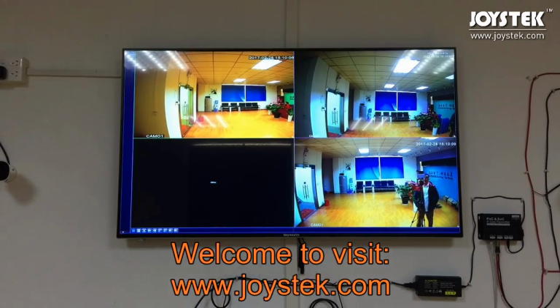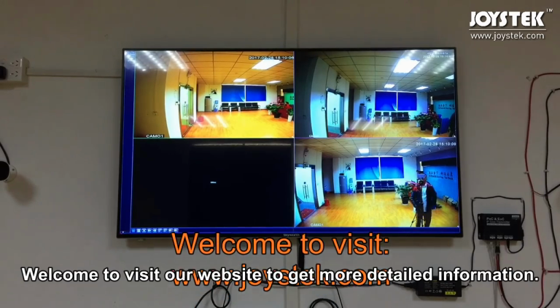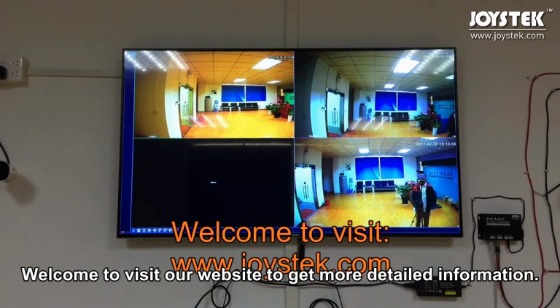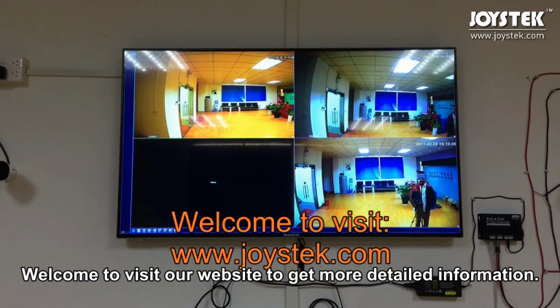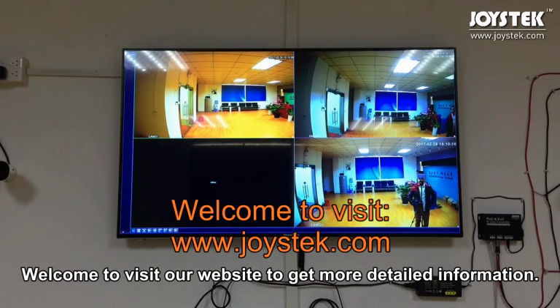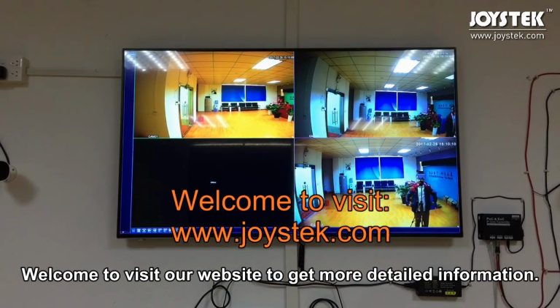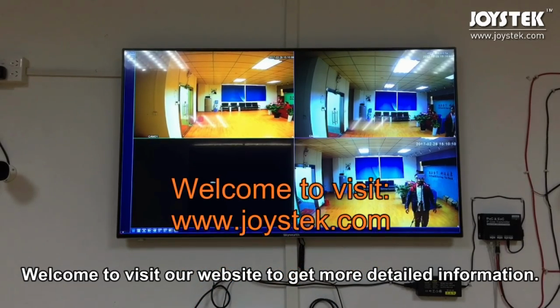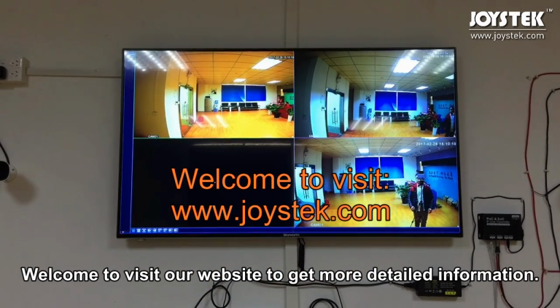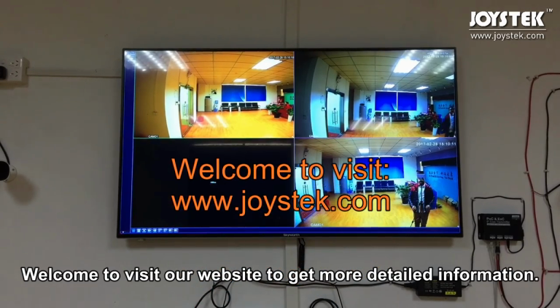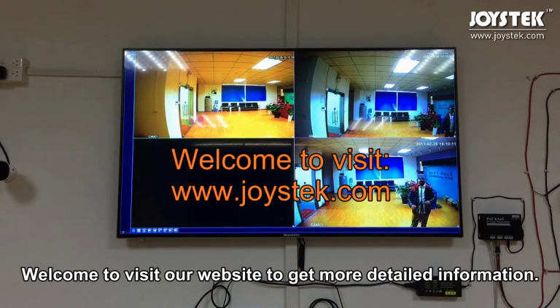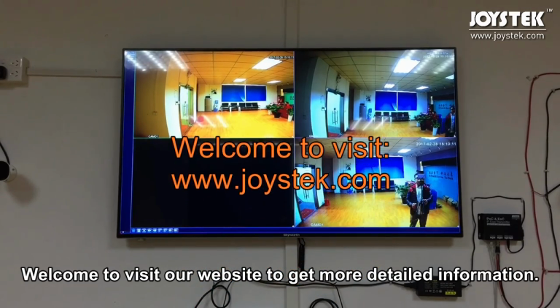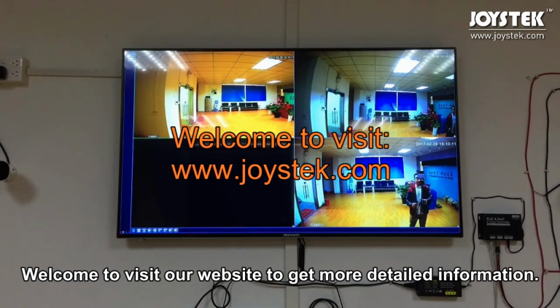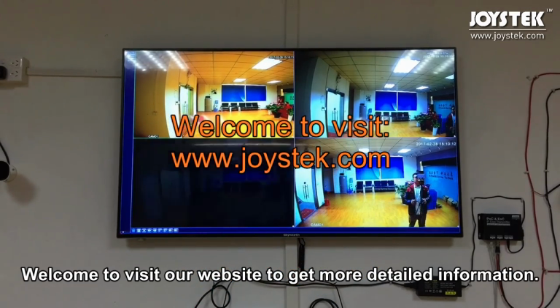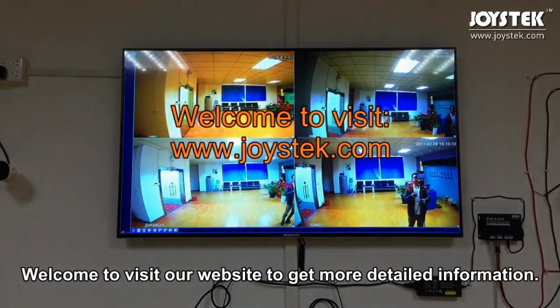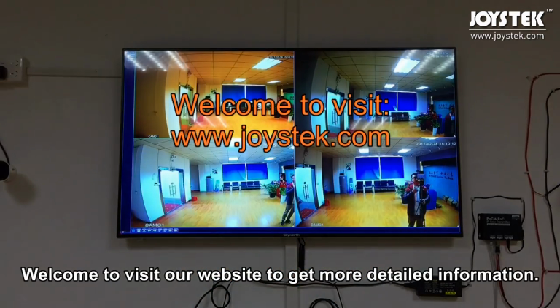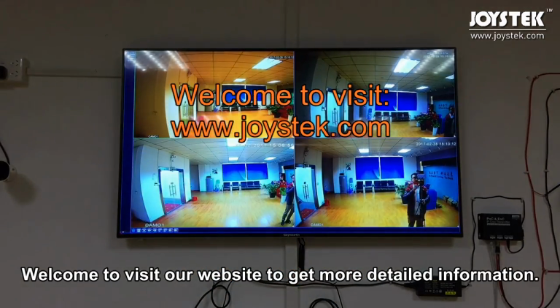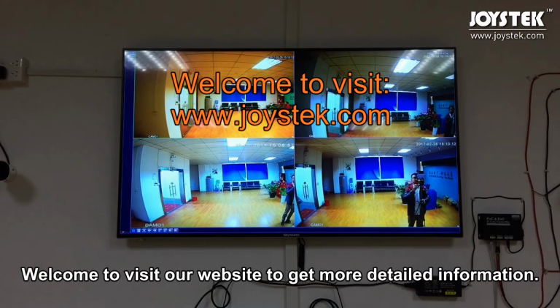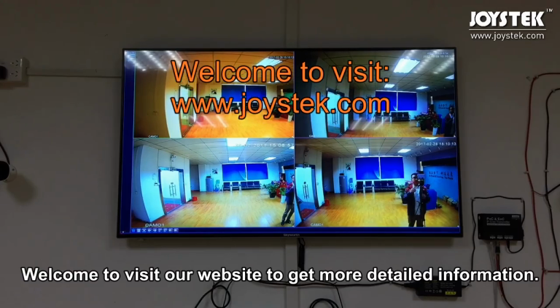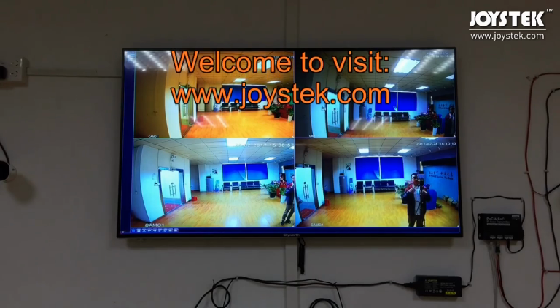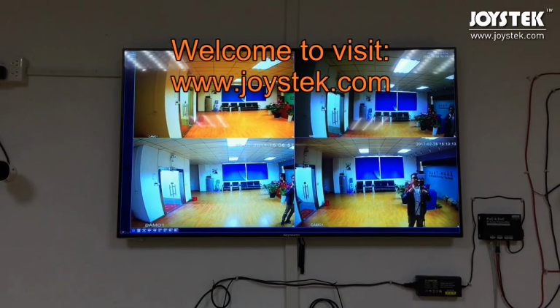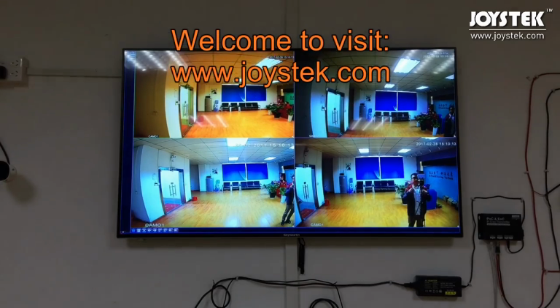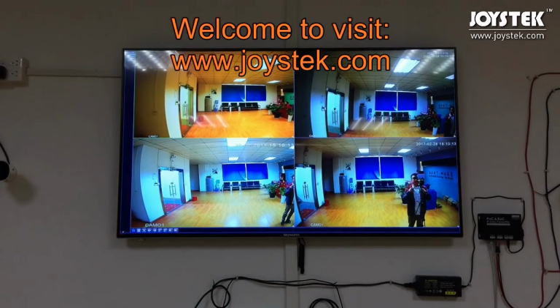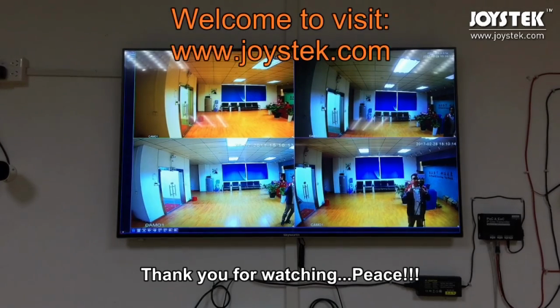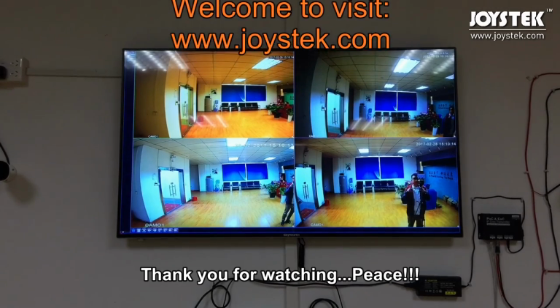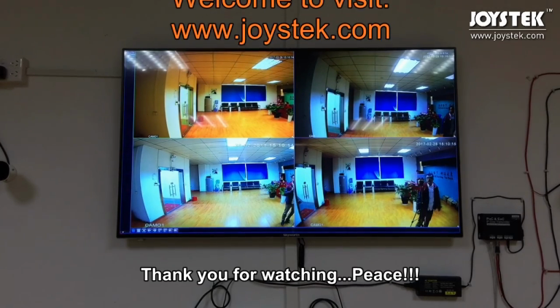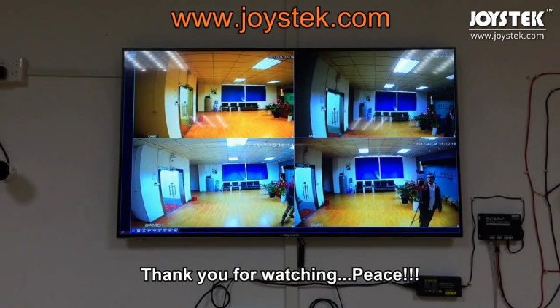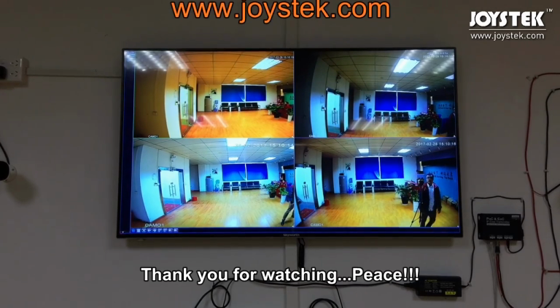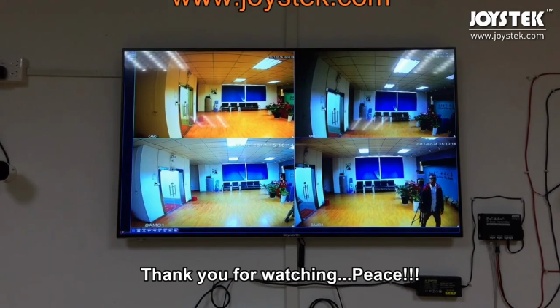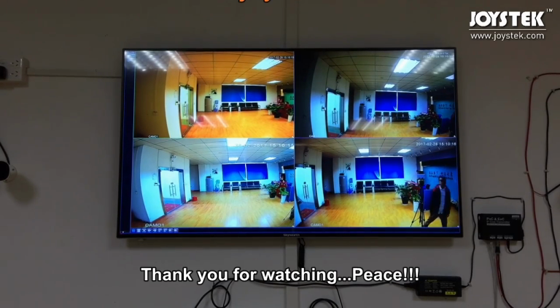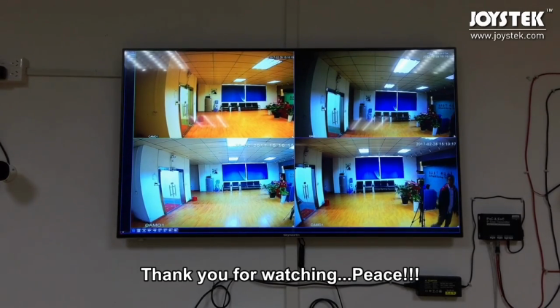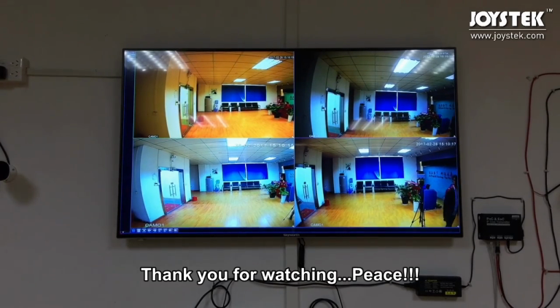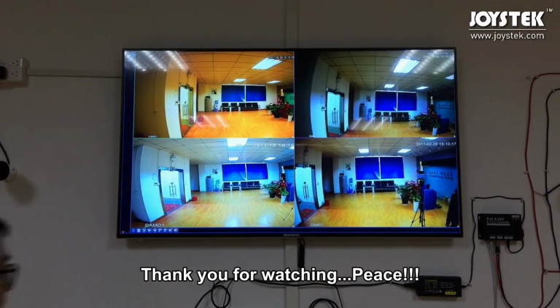Welcome to visit our website to get more detailed information. Thank you for watching. Peace.